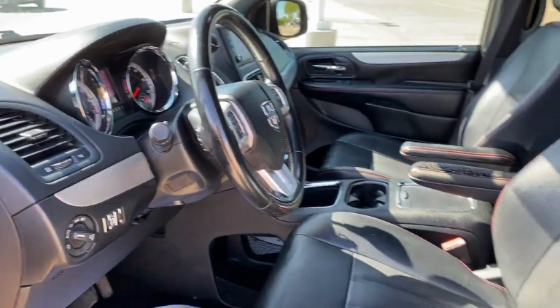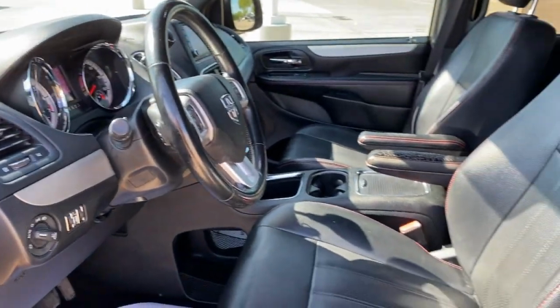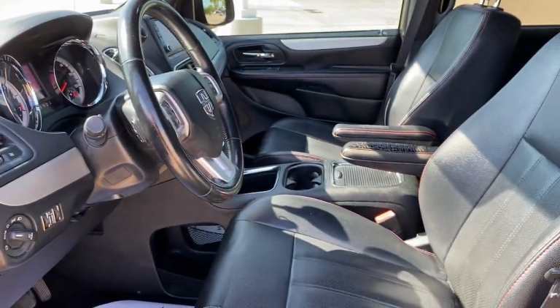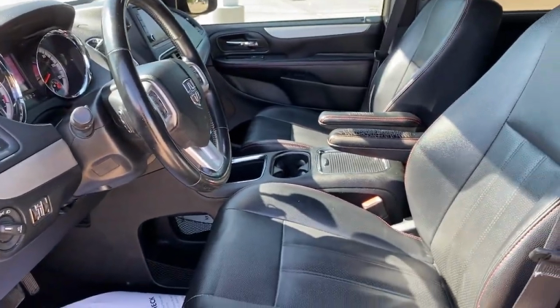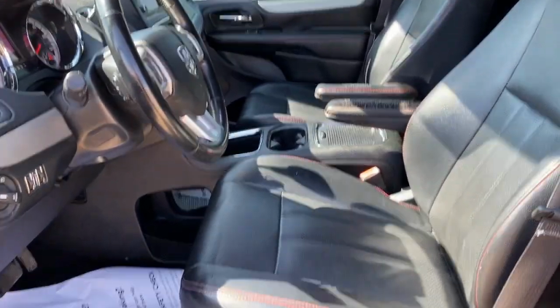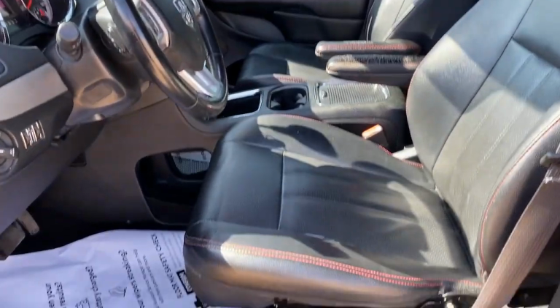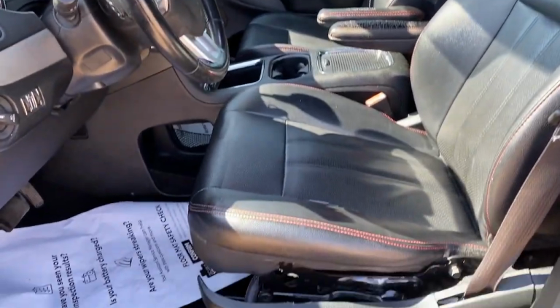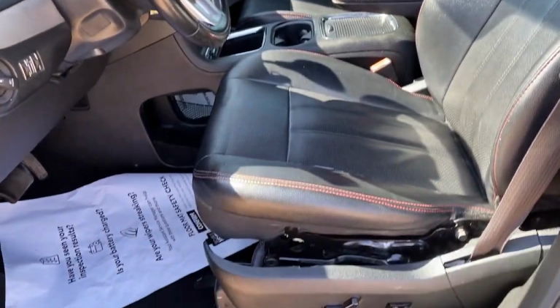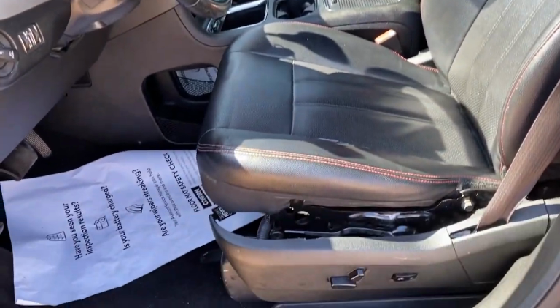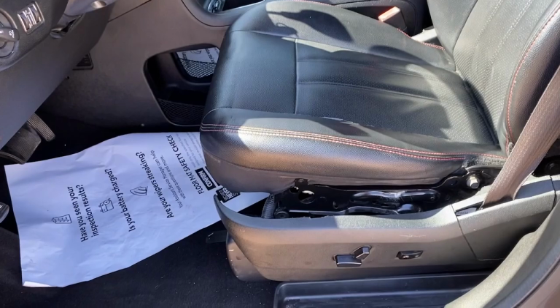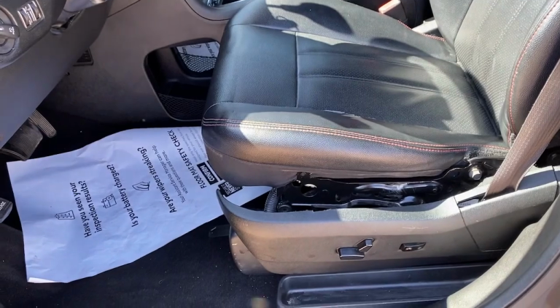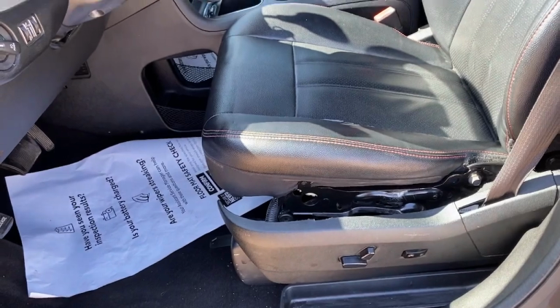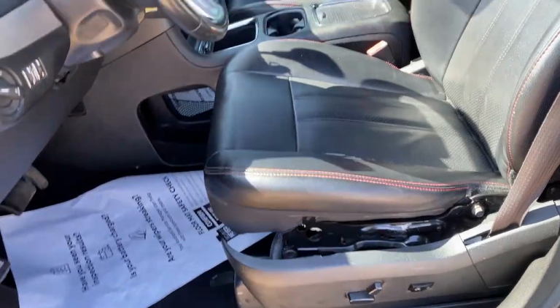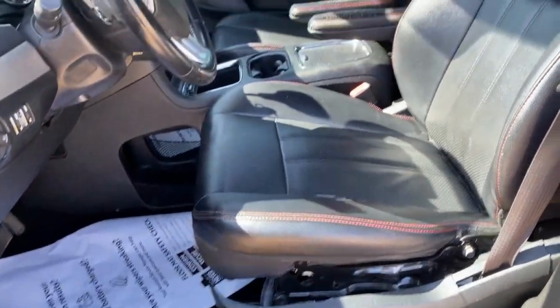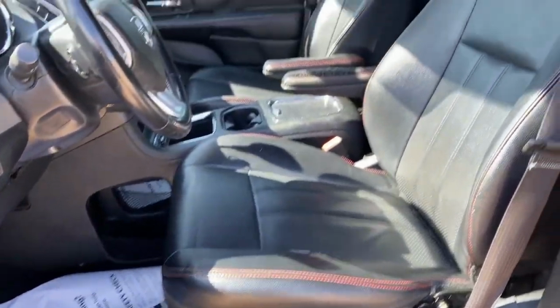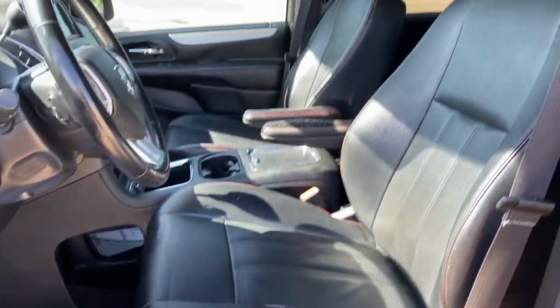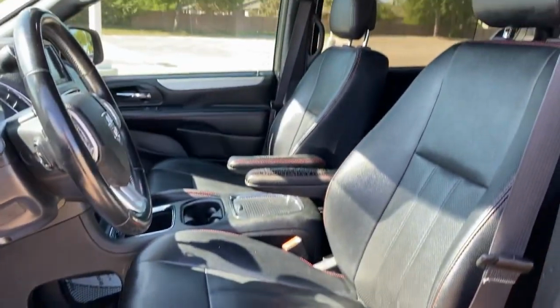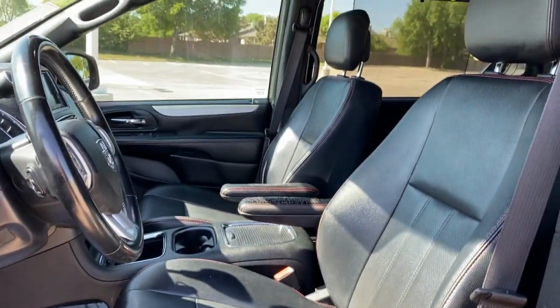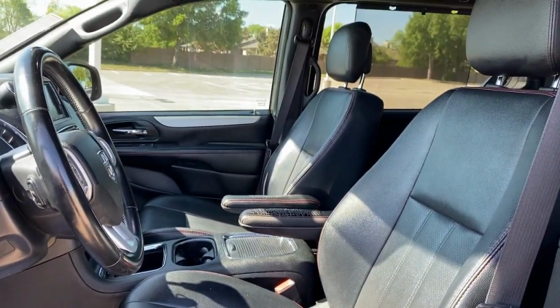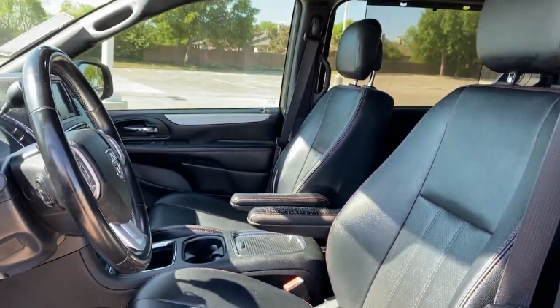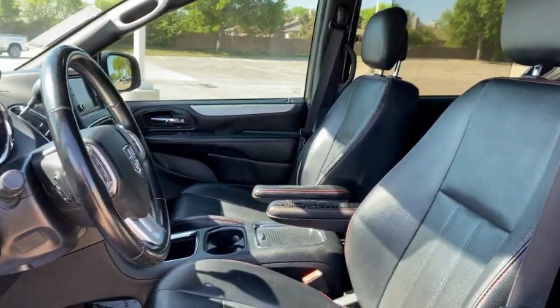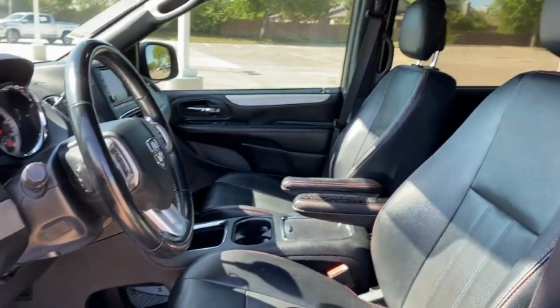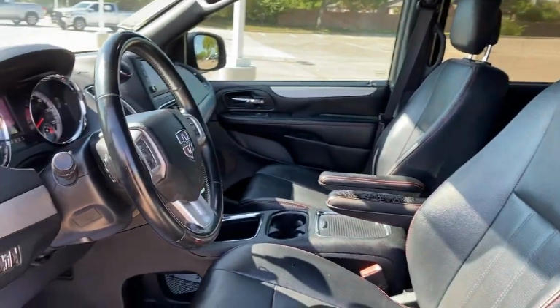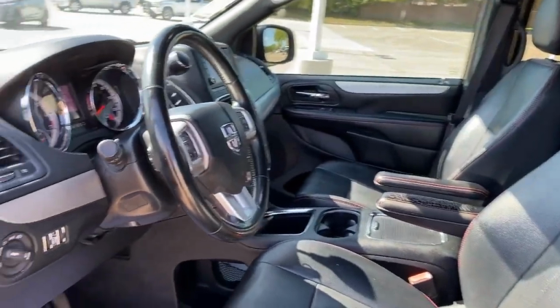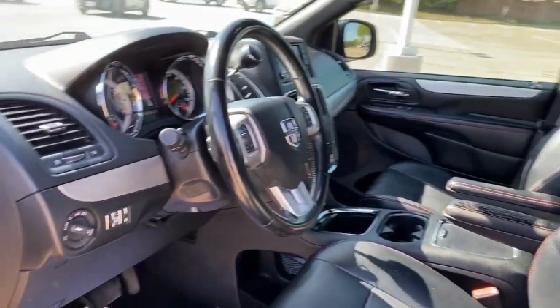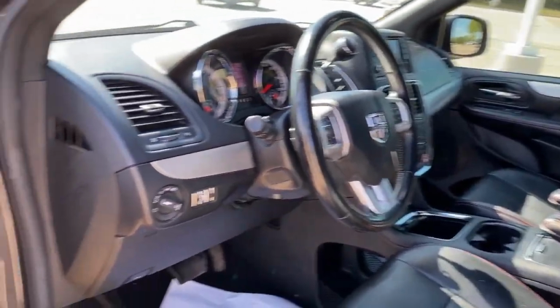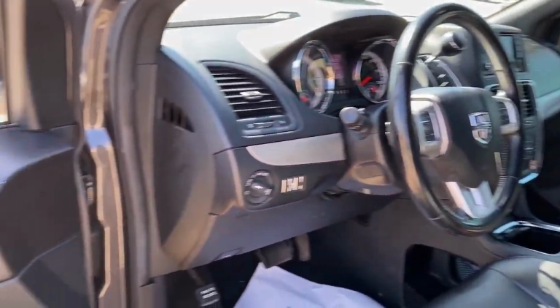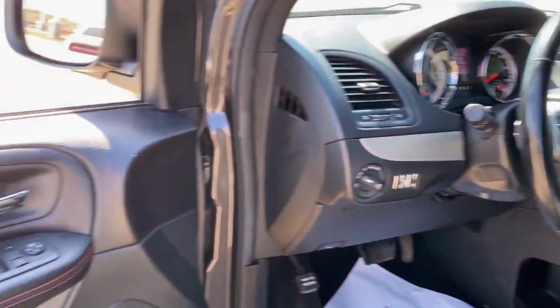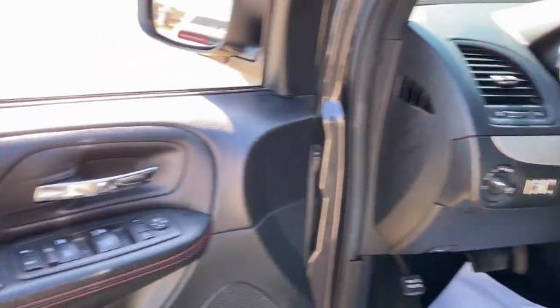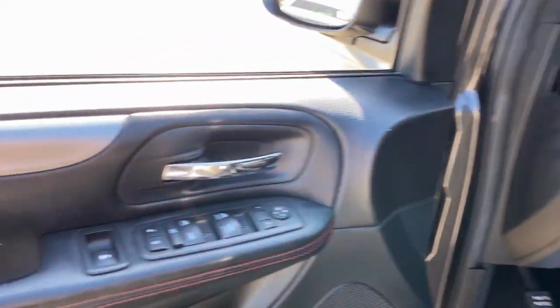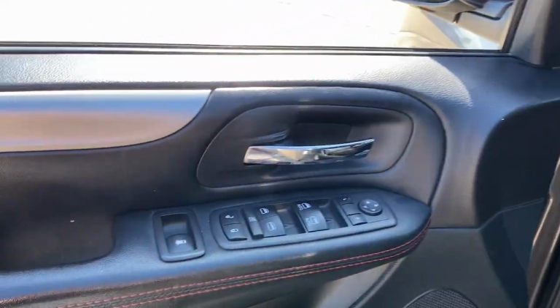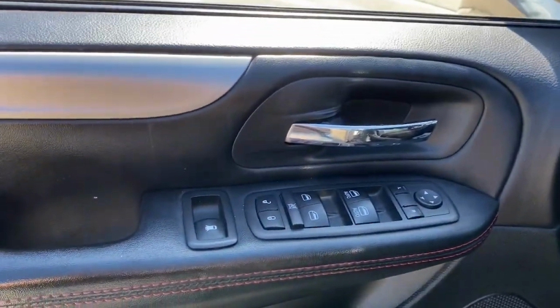It's the indispensable family vehicle that has the punchy power to make driving fun. Drive the Grand Caravan.